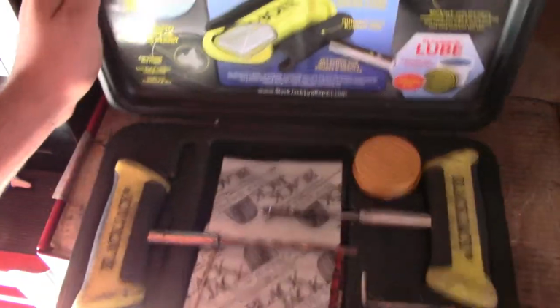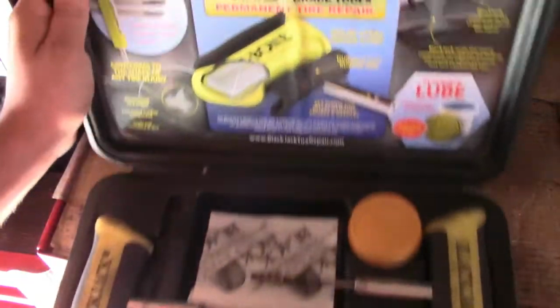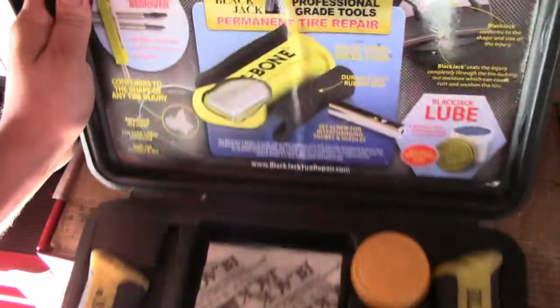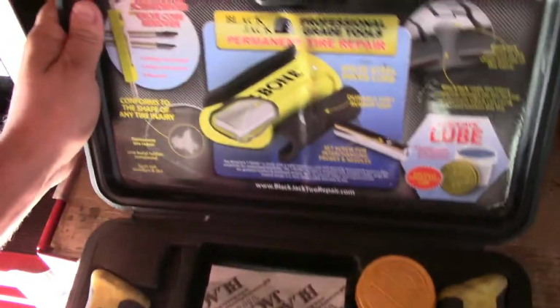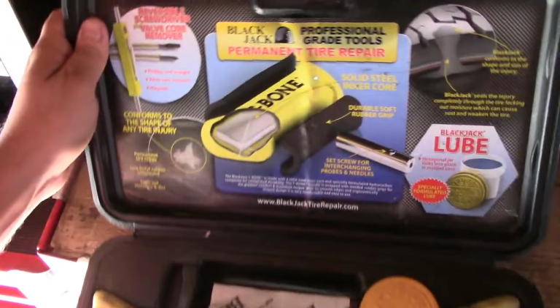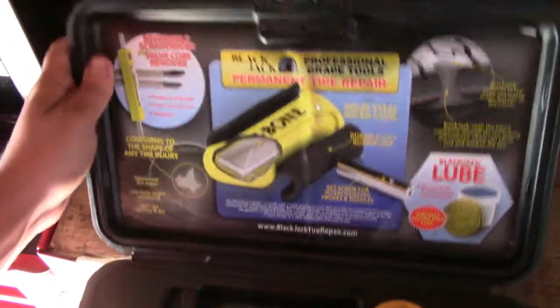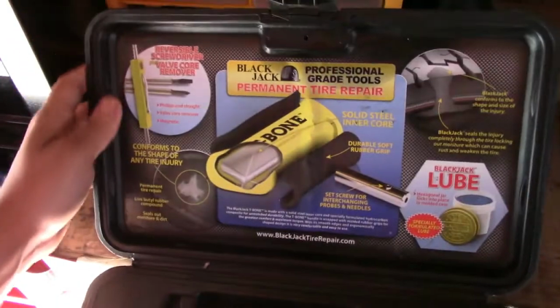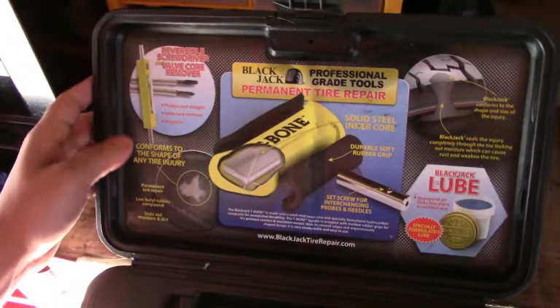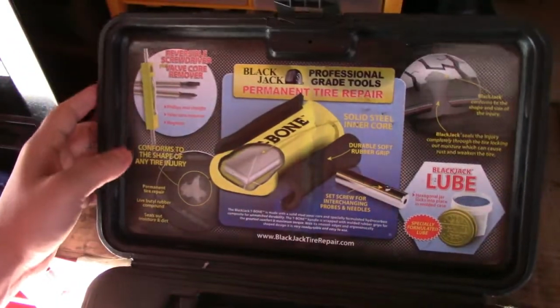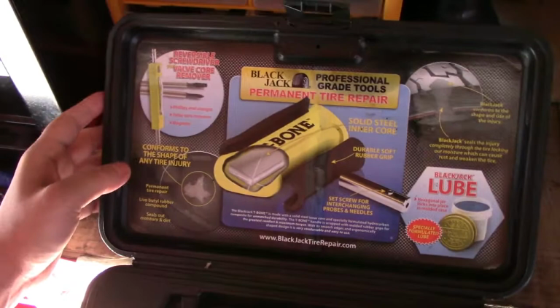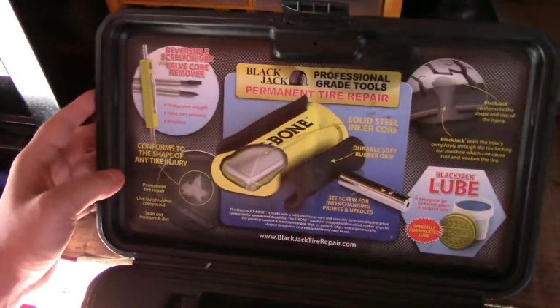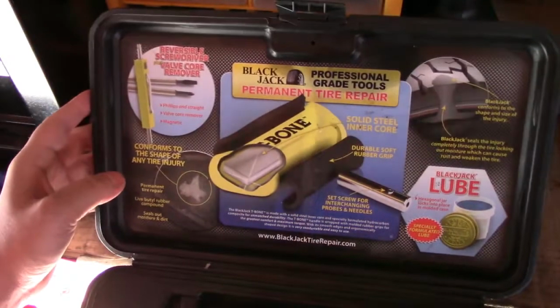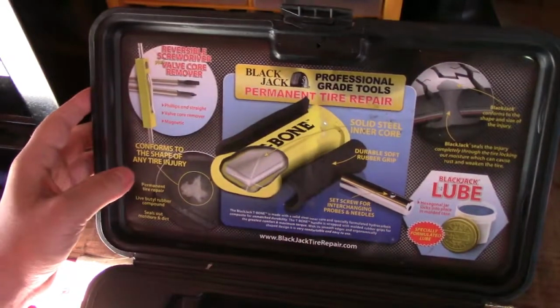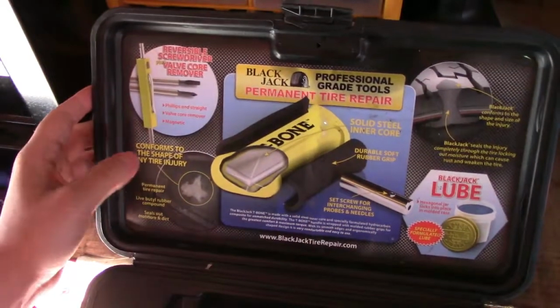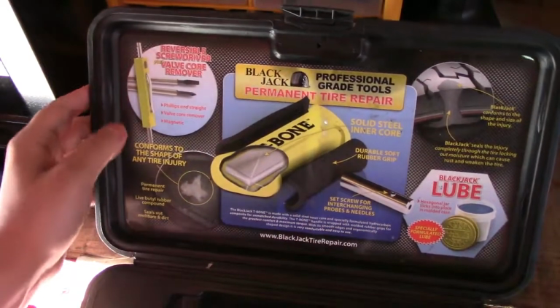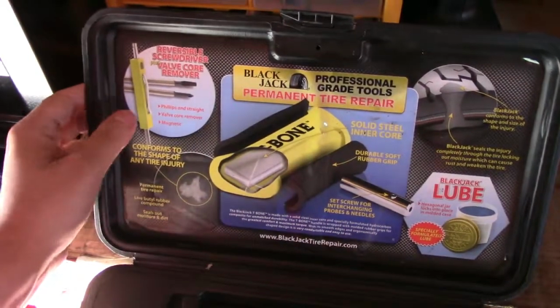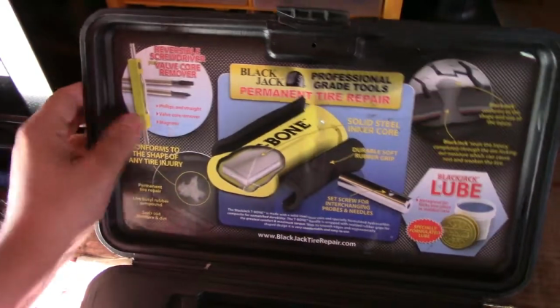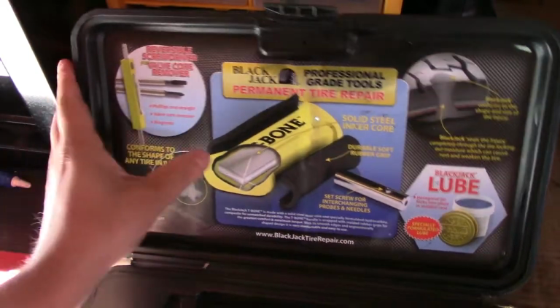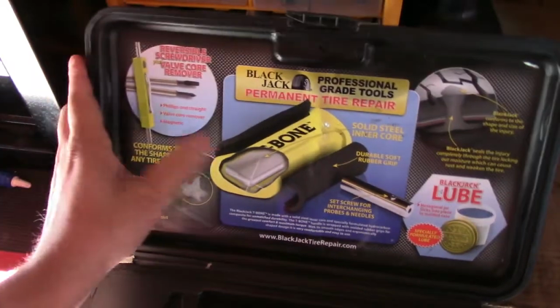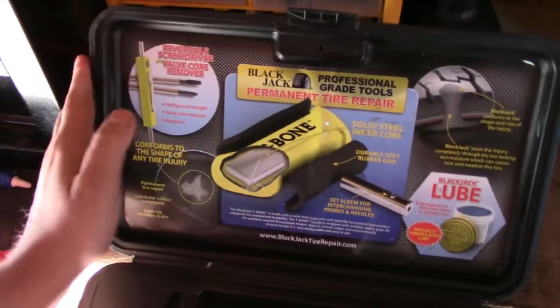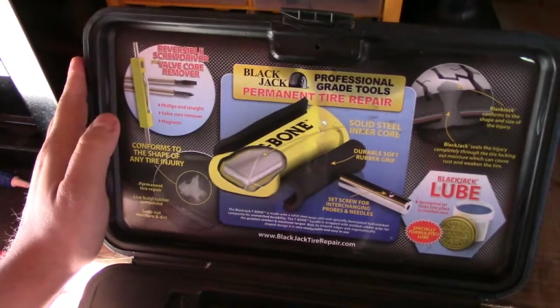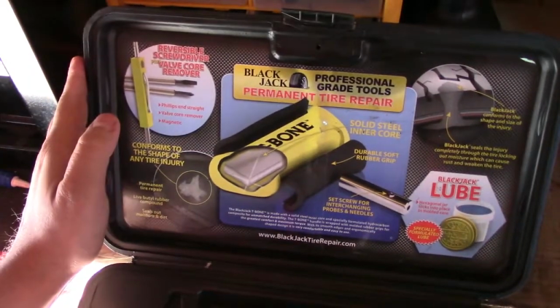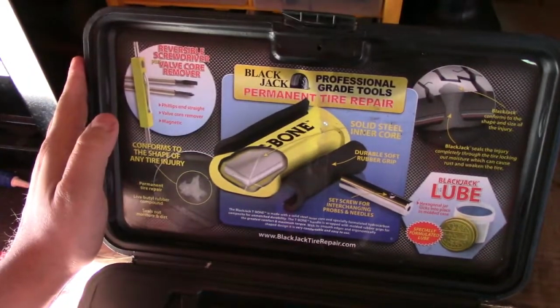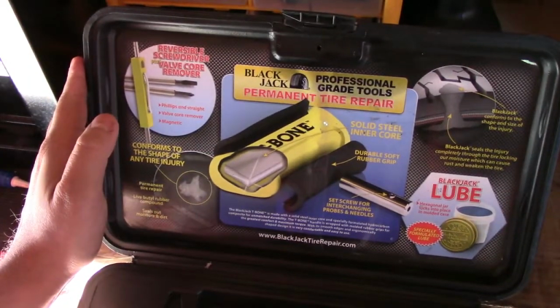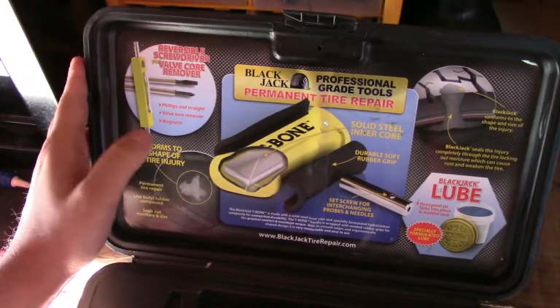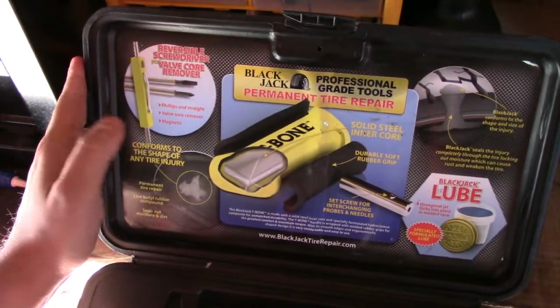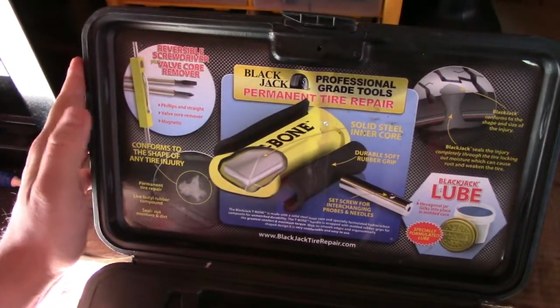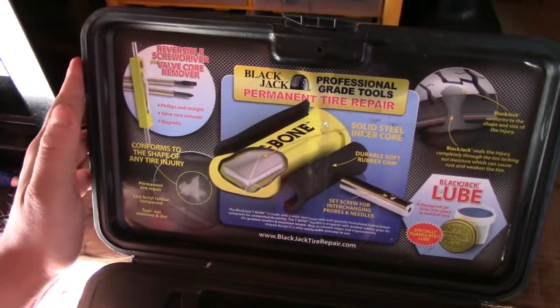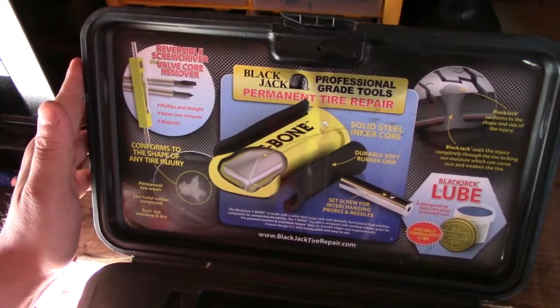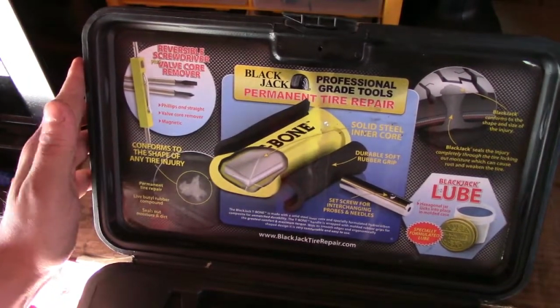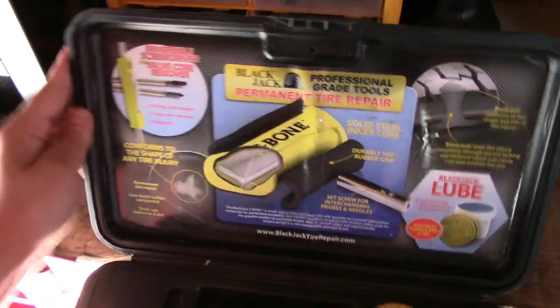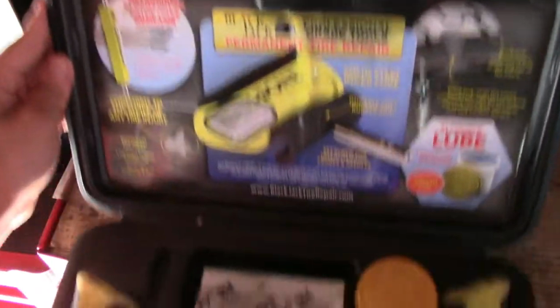As you can see, first it comes with a nice detailed image showing you all the tools that it comes with, what they're for, and what they should do.